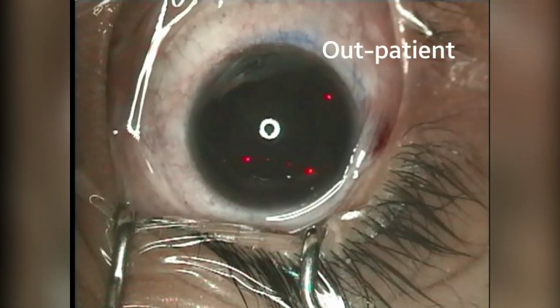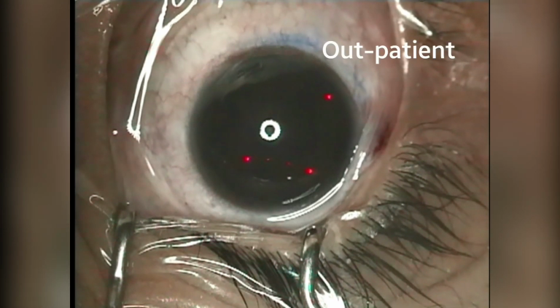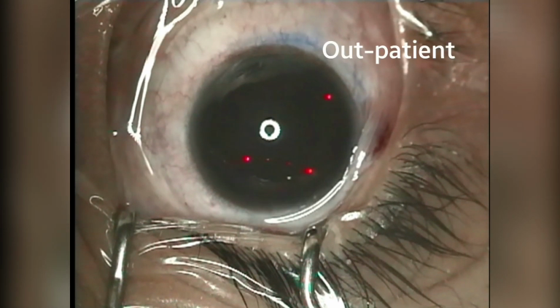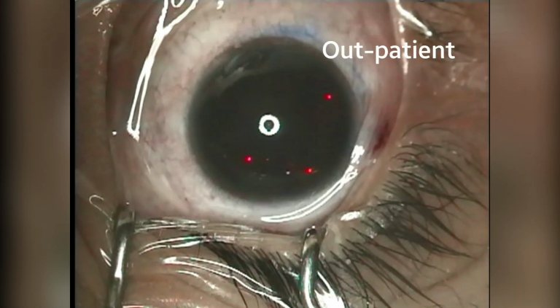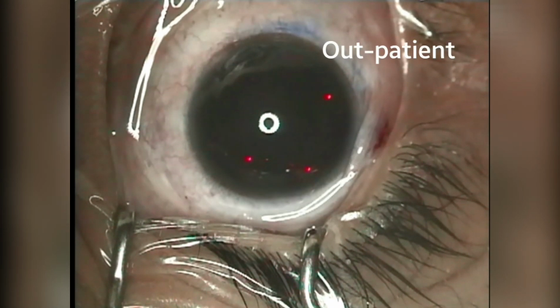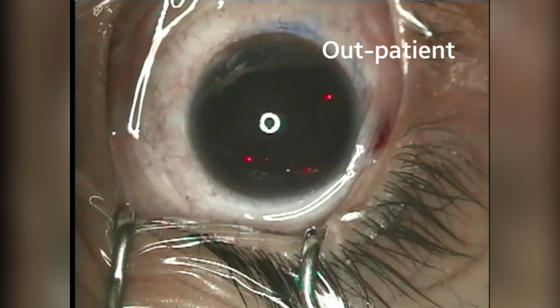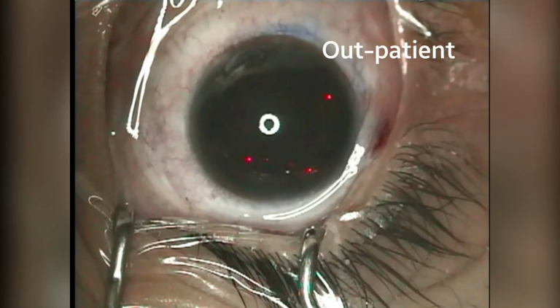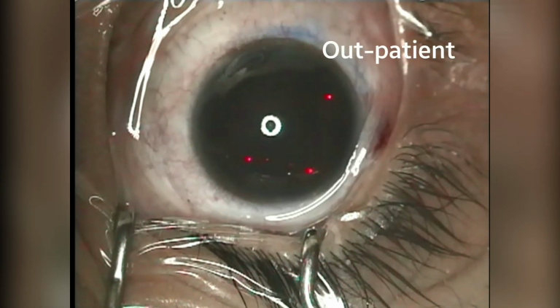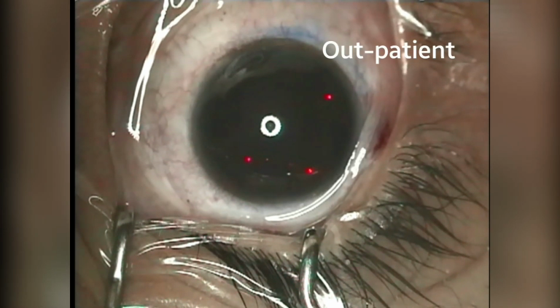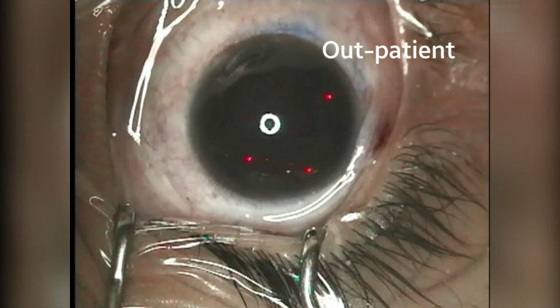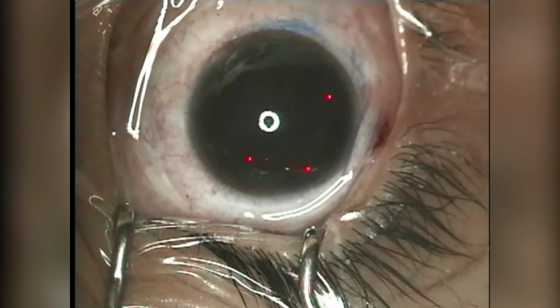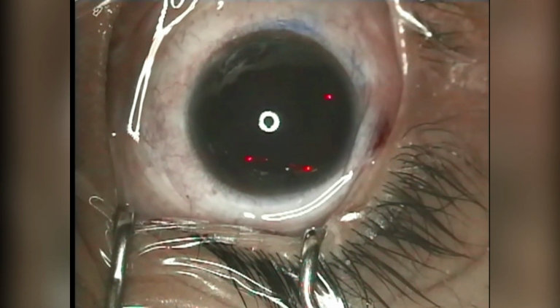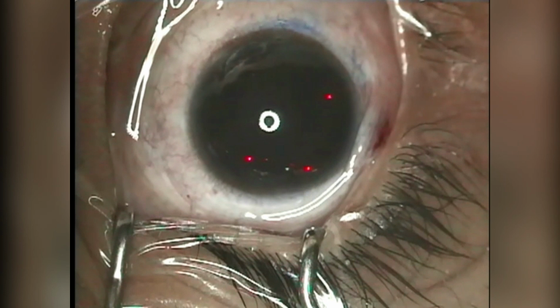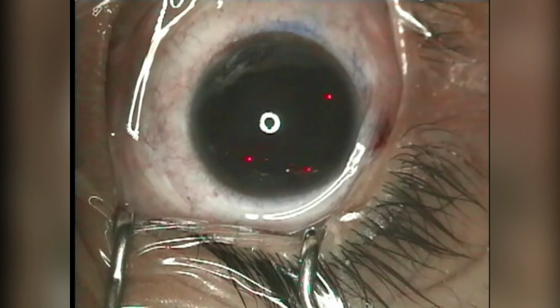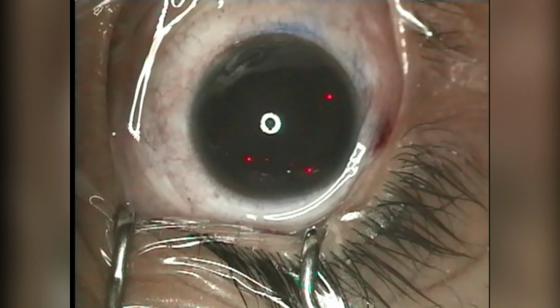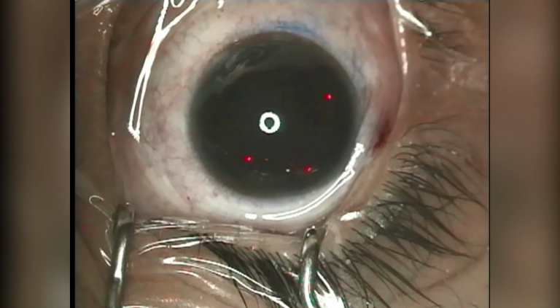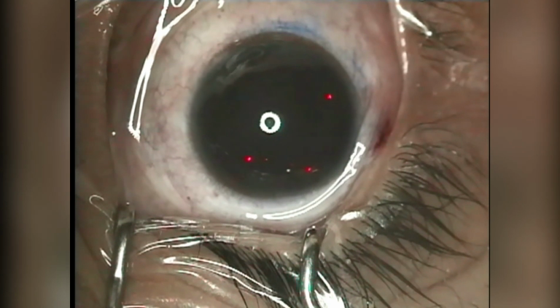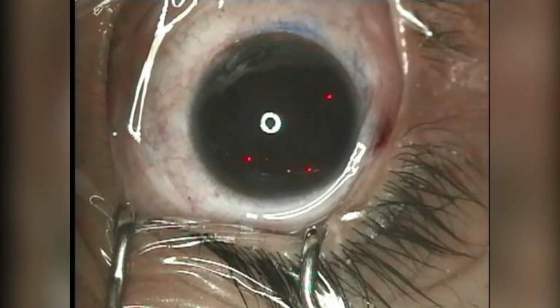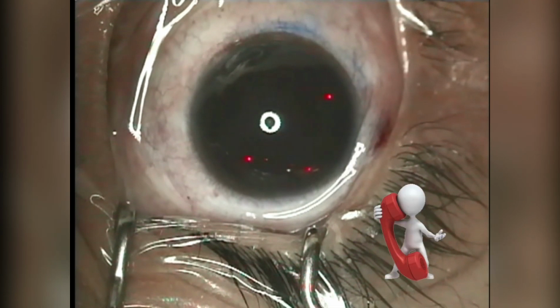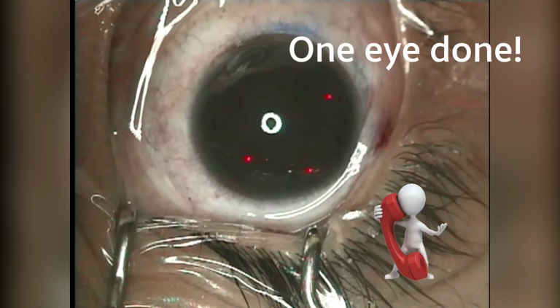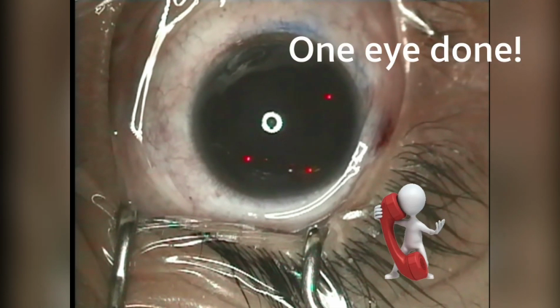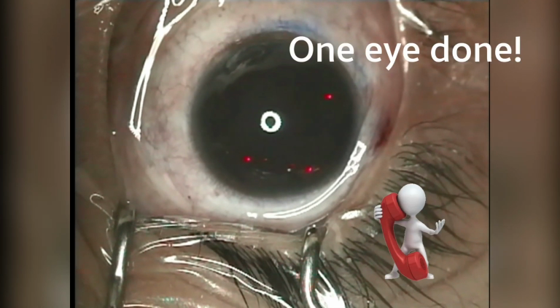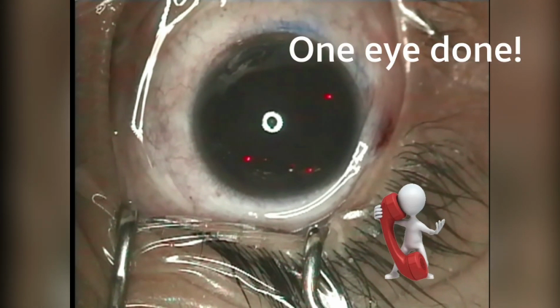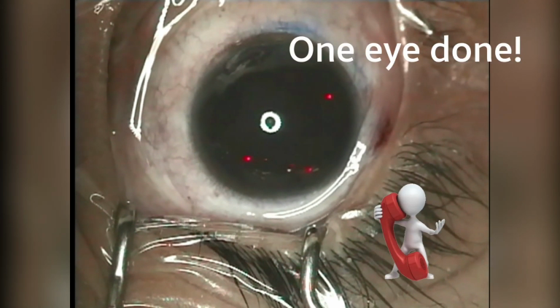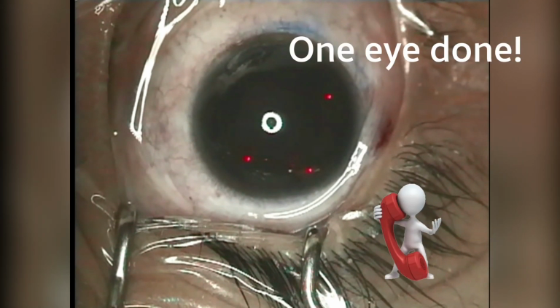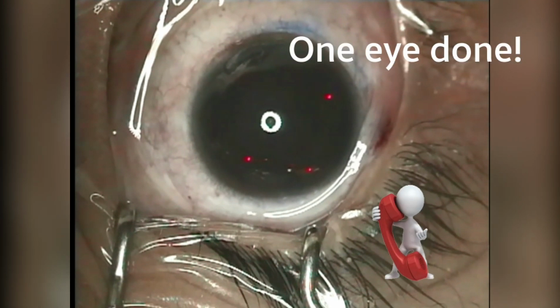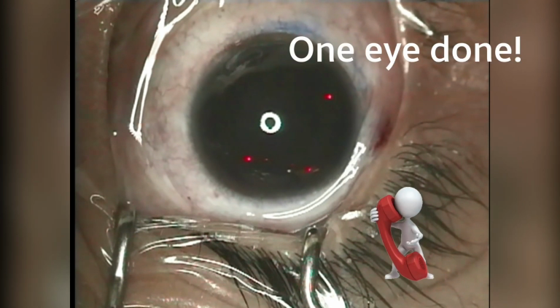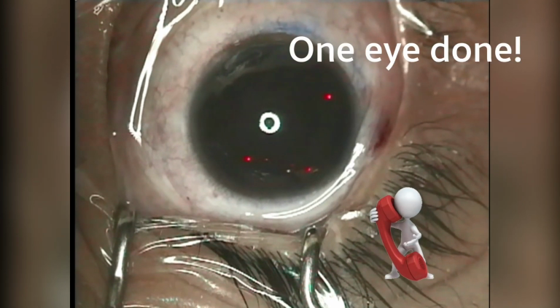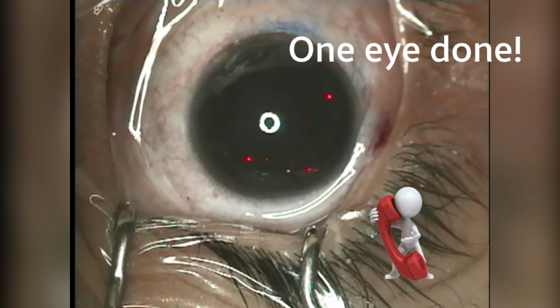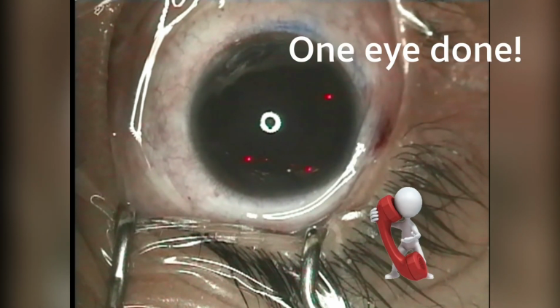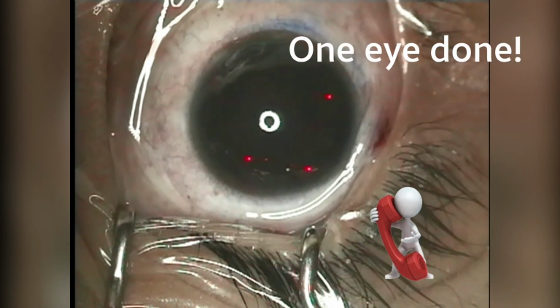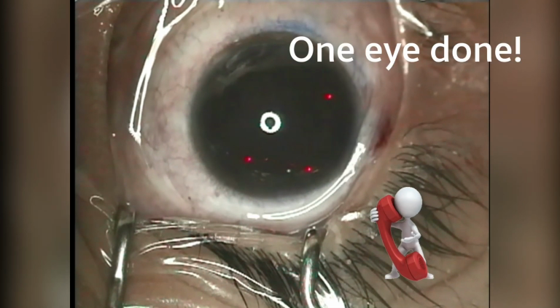LASIK is an outpatient procedure. If you're contemplating on LASIK, give us a call and we'll be glad to help you.